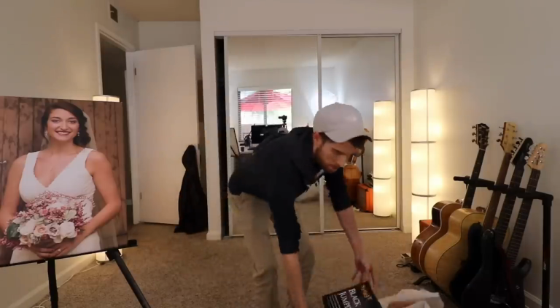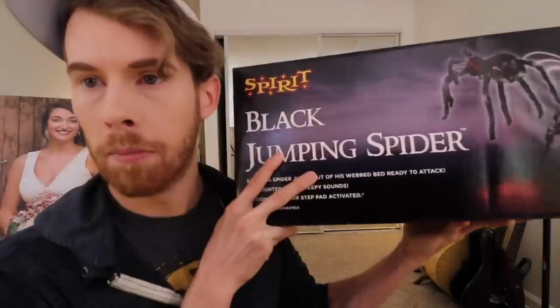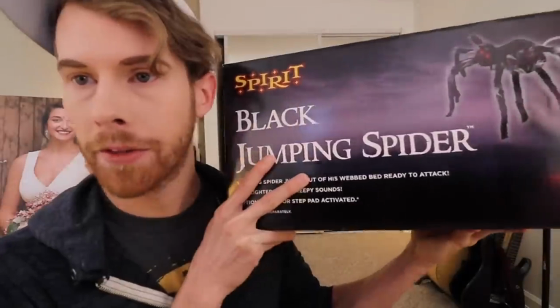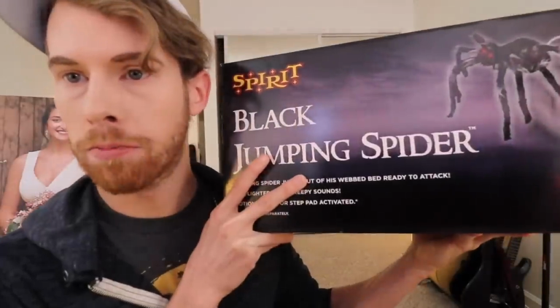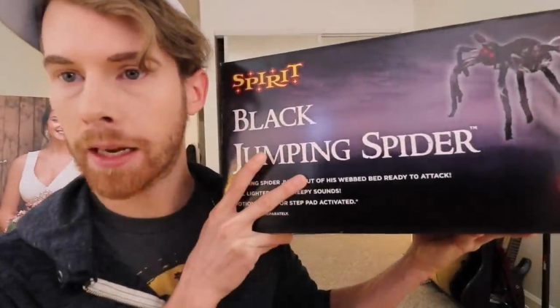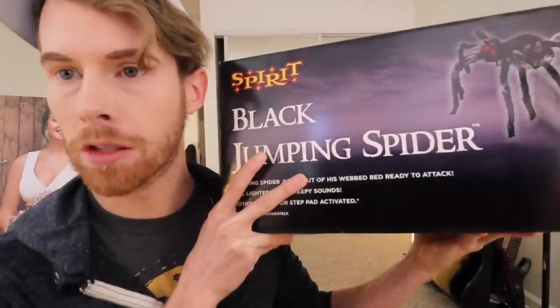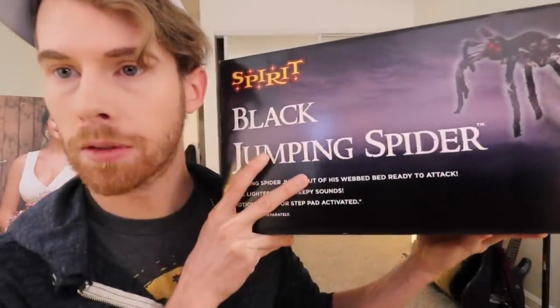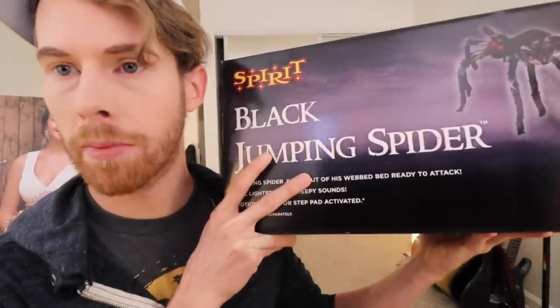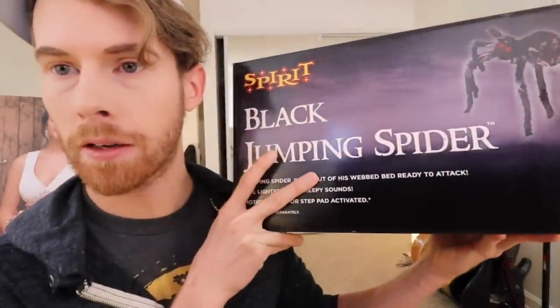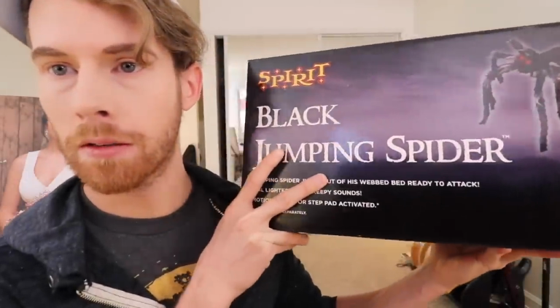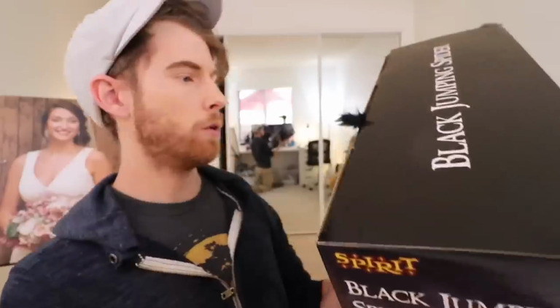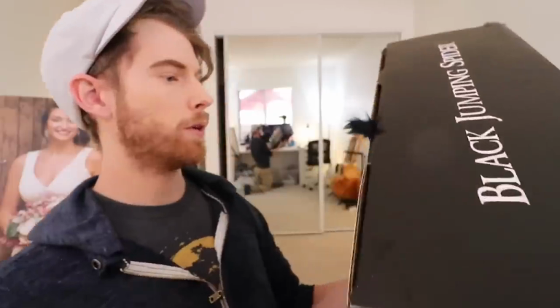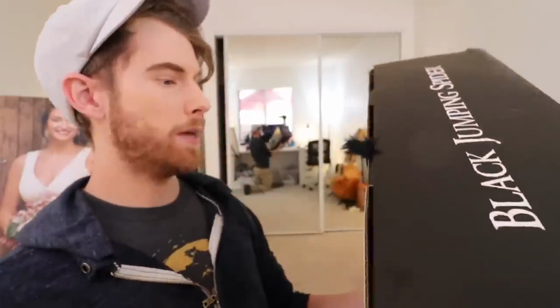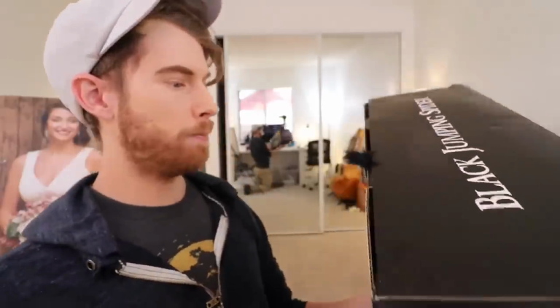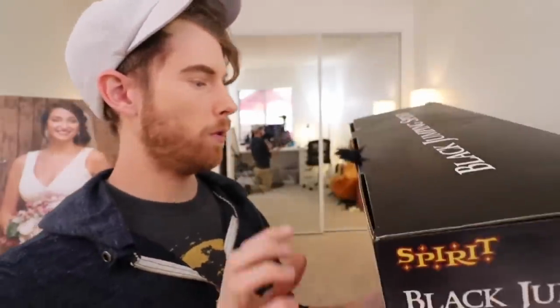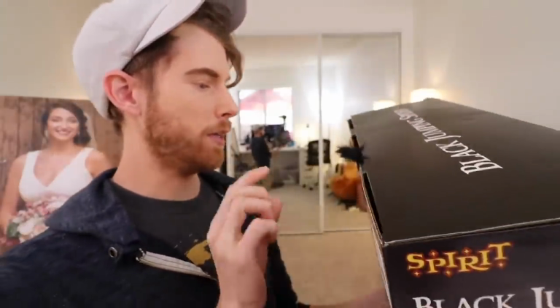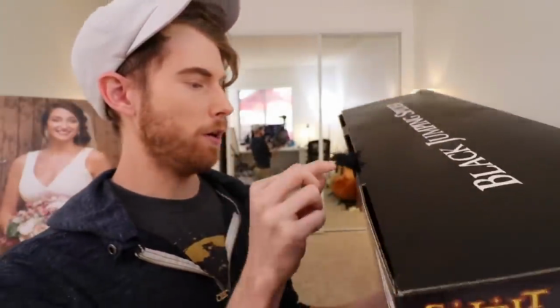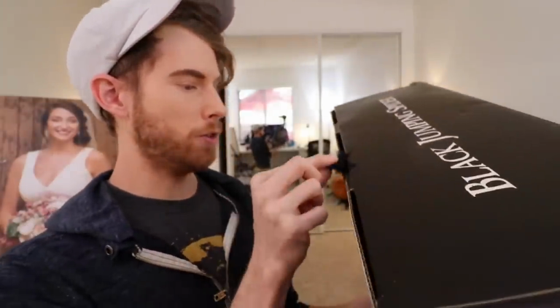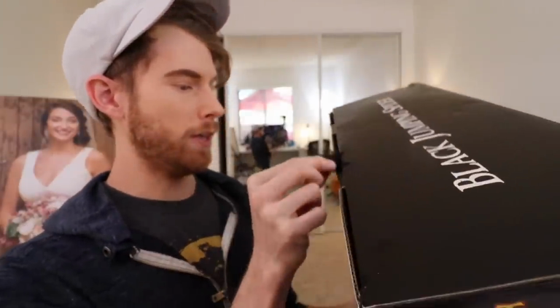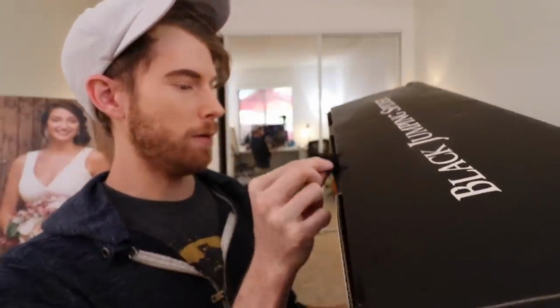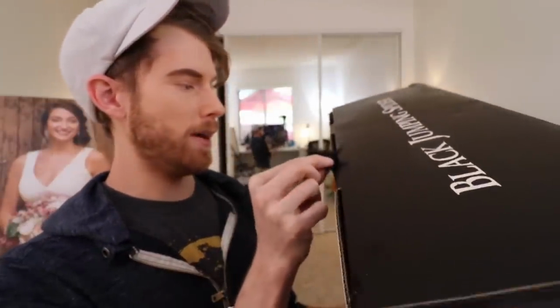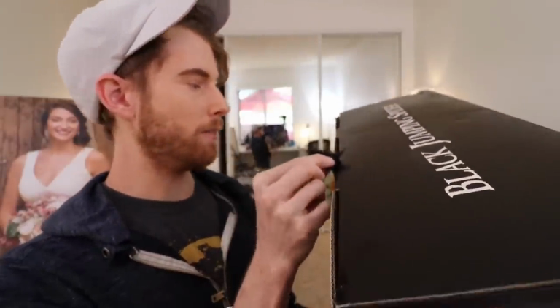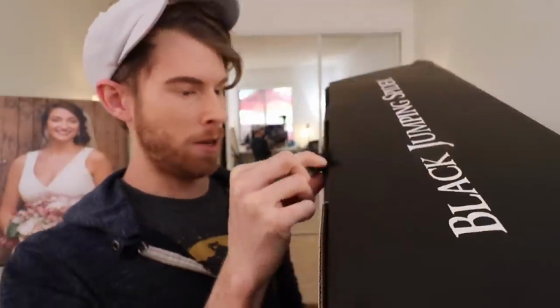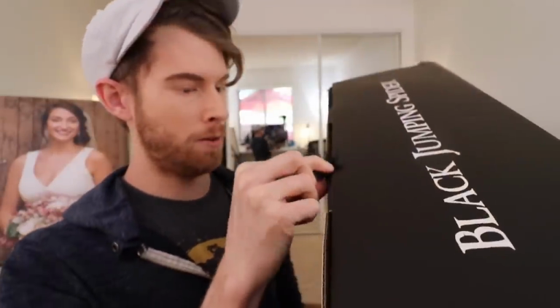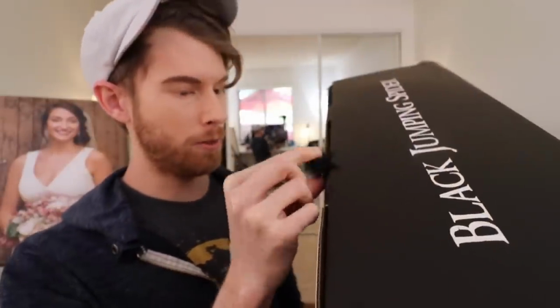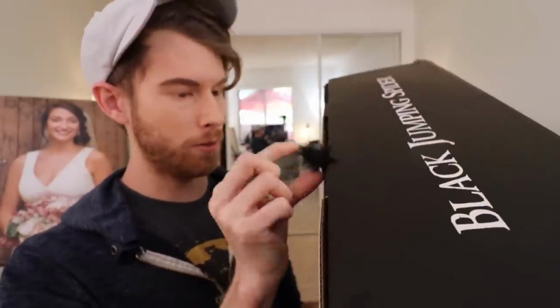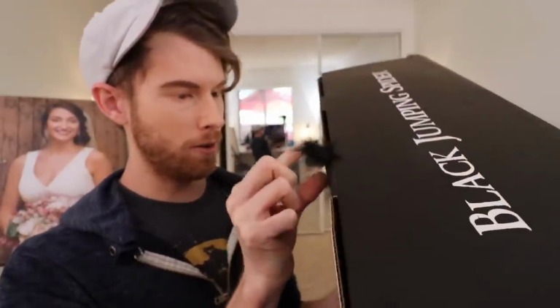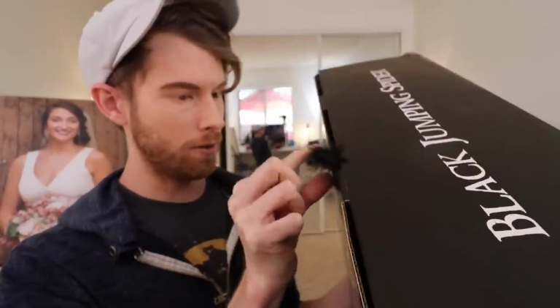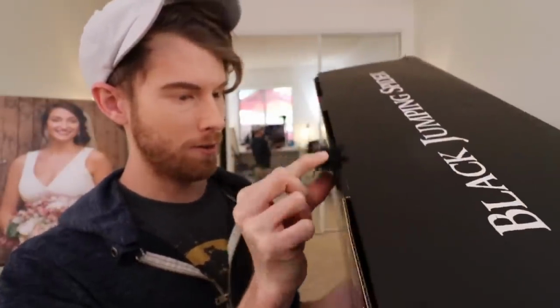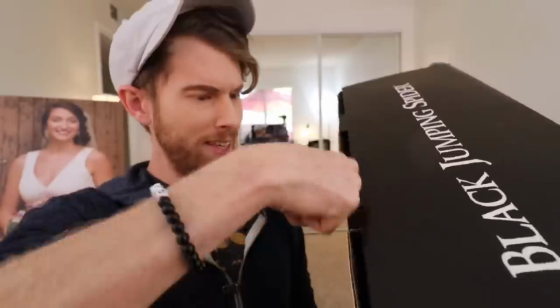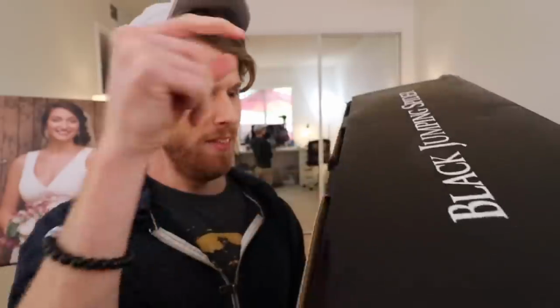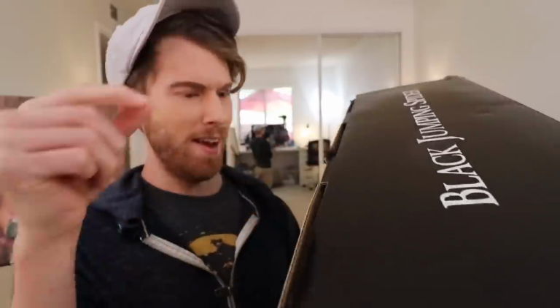I bought this black jumping spider. What are you? You're already trying to come out. You're strong. Get in there!